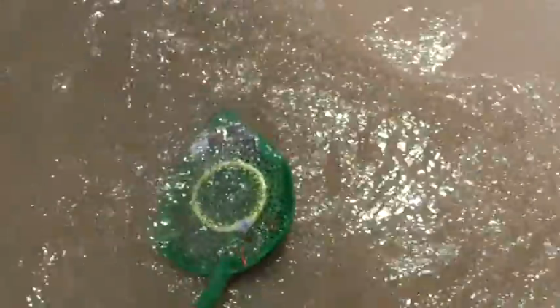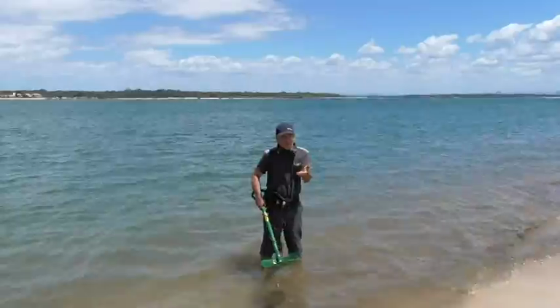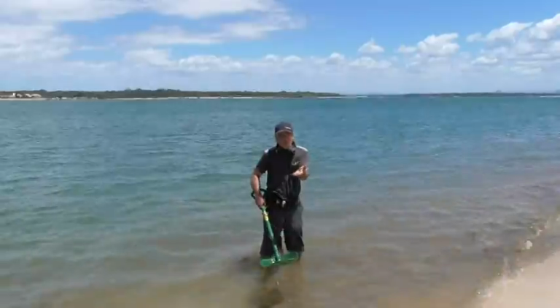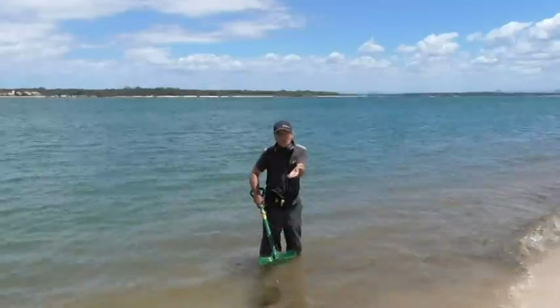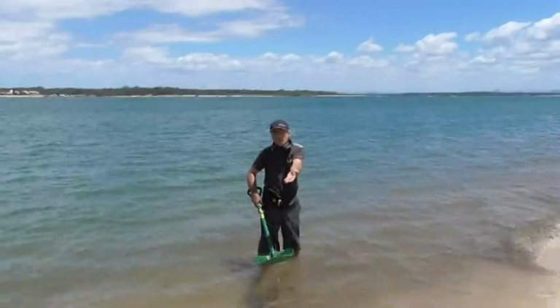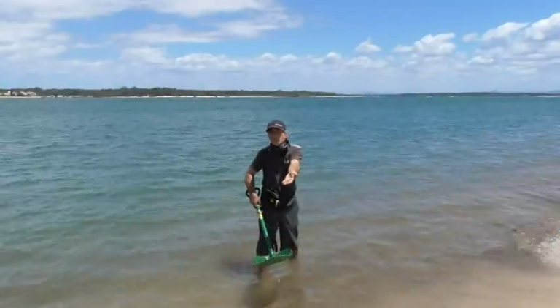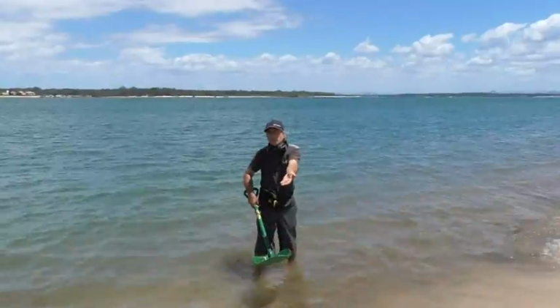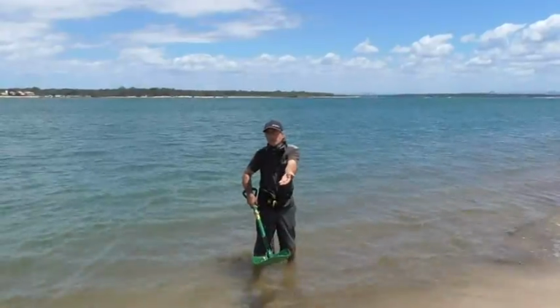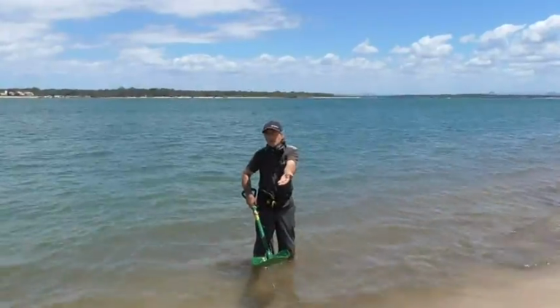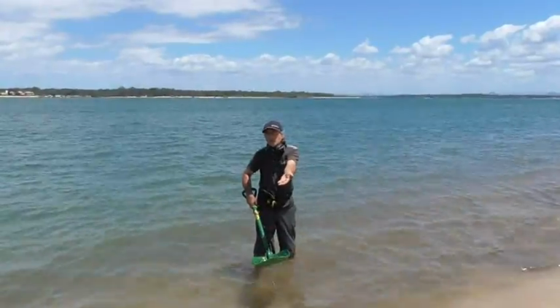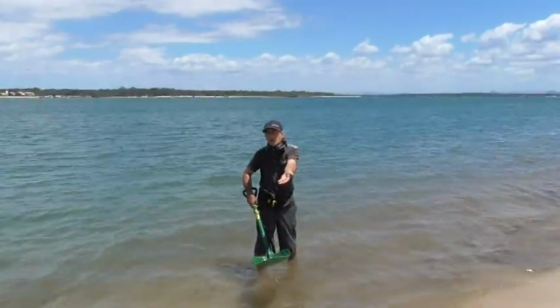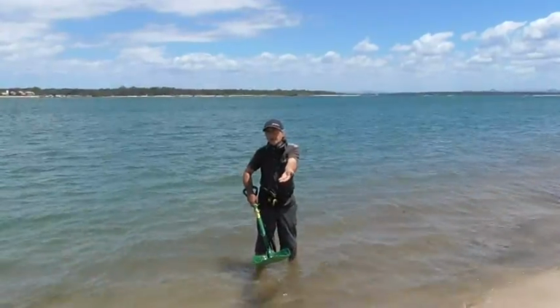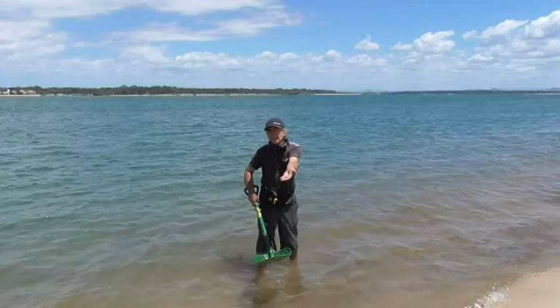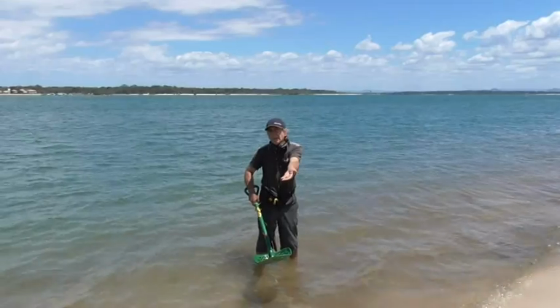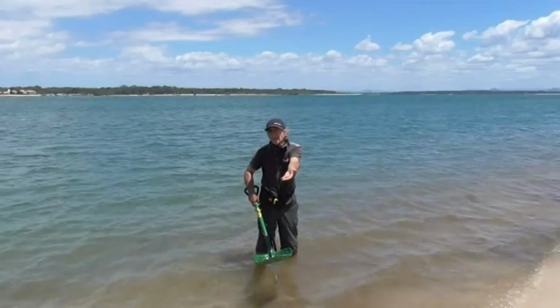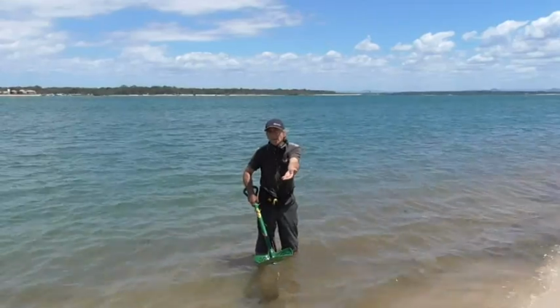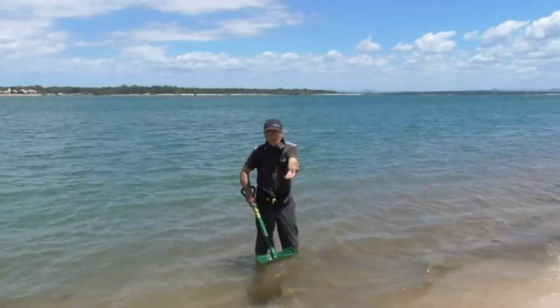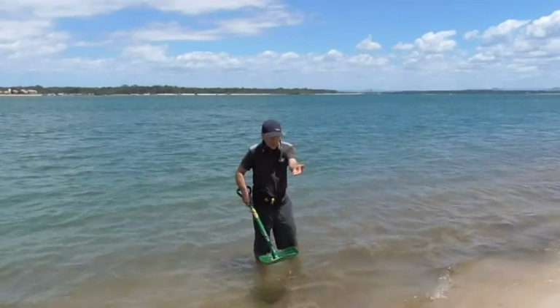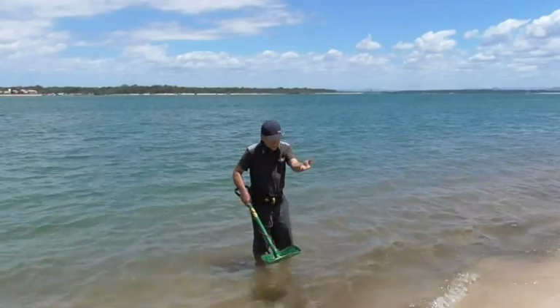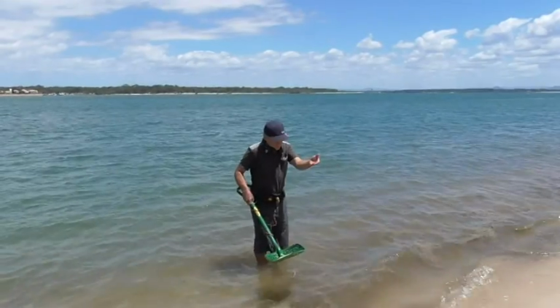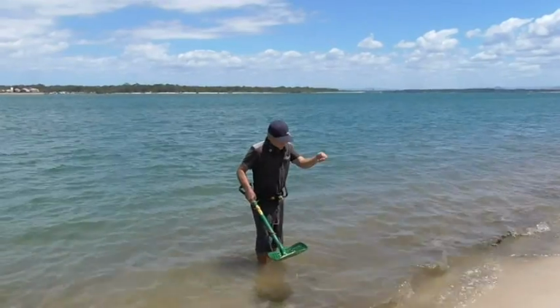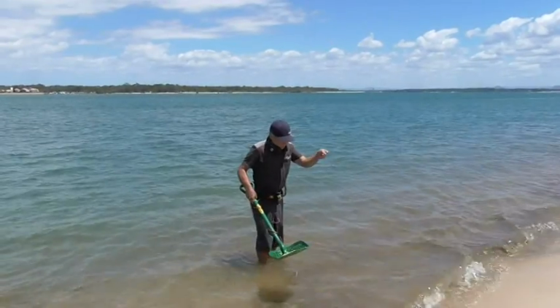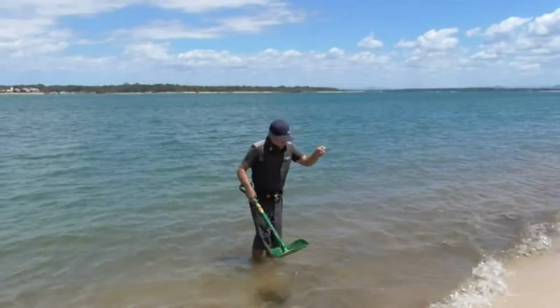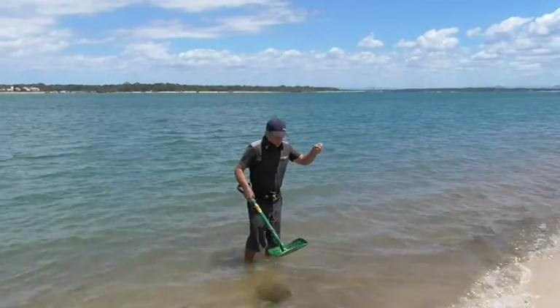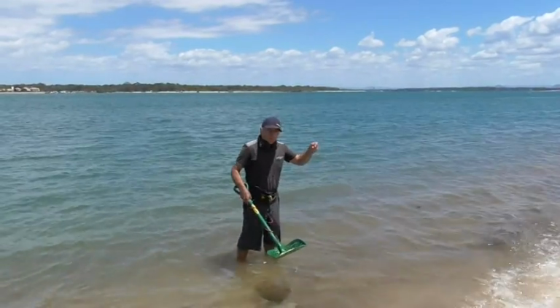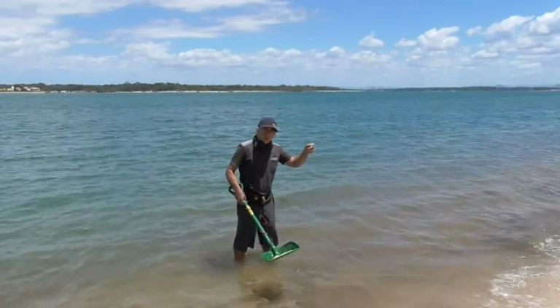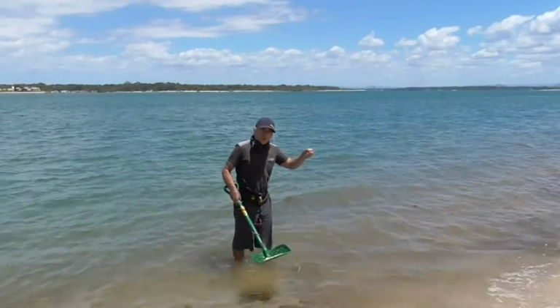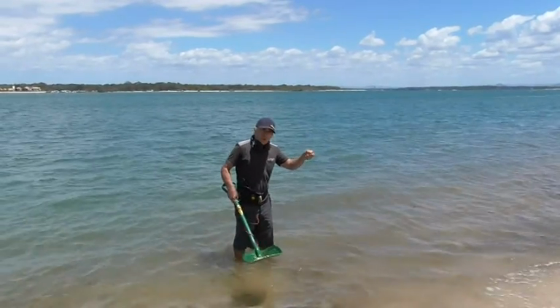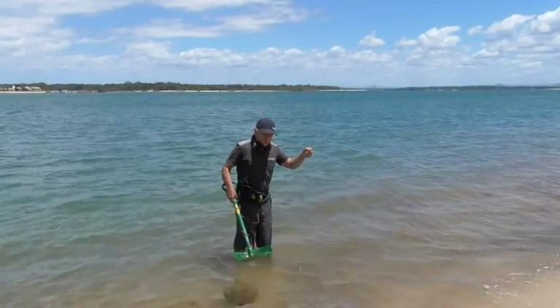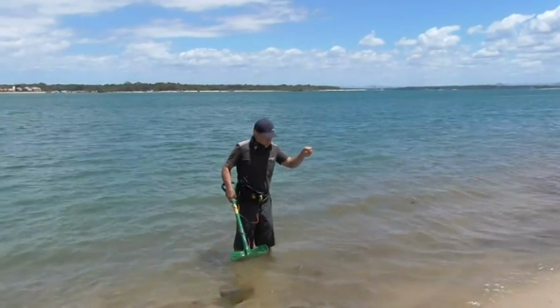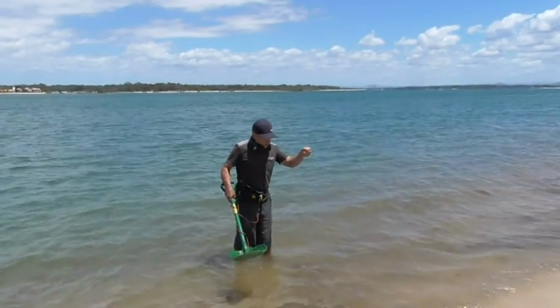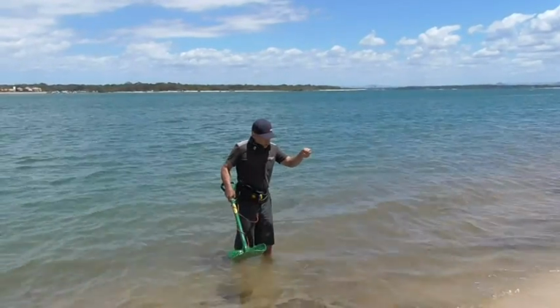This time we're using a $2 coin. Just going to drop it in the water.